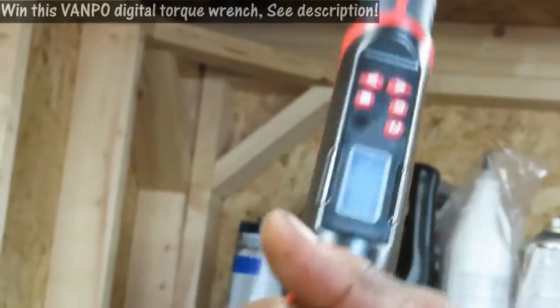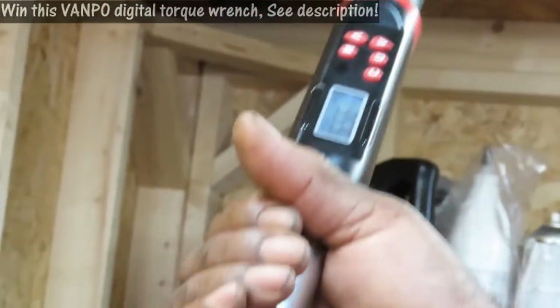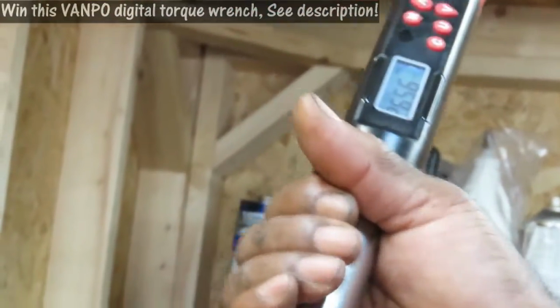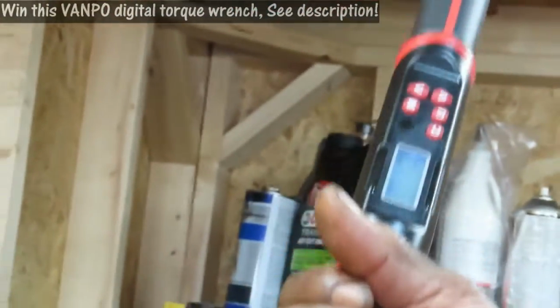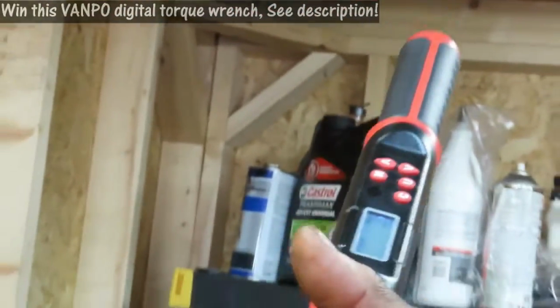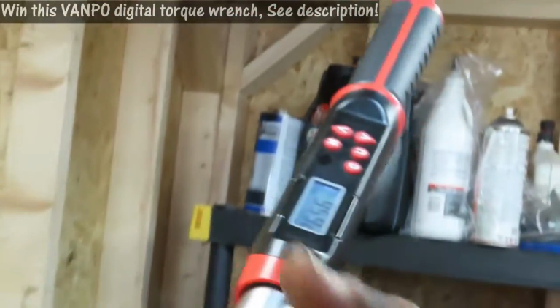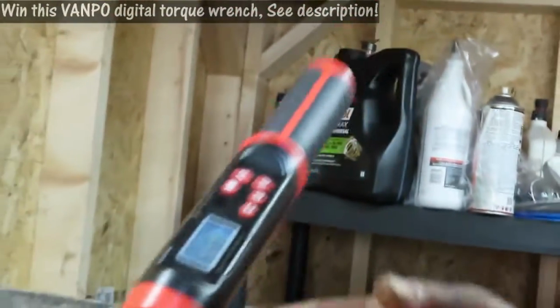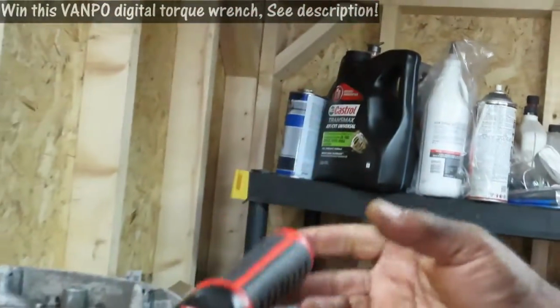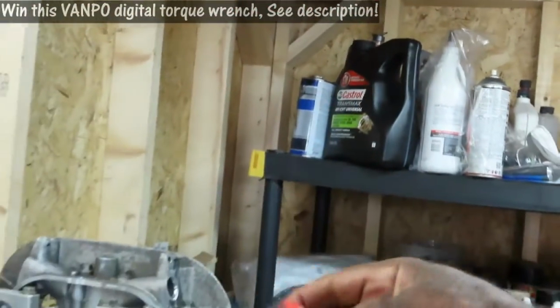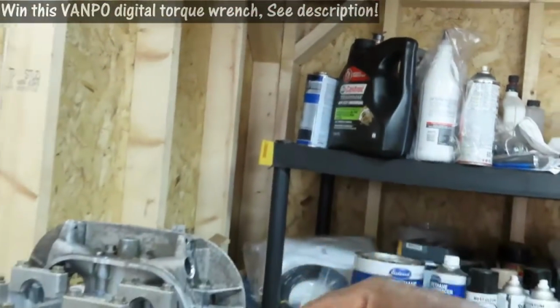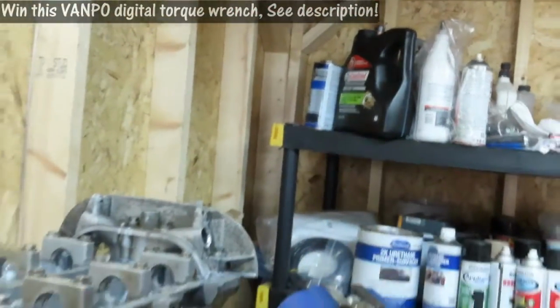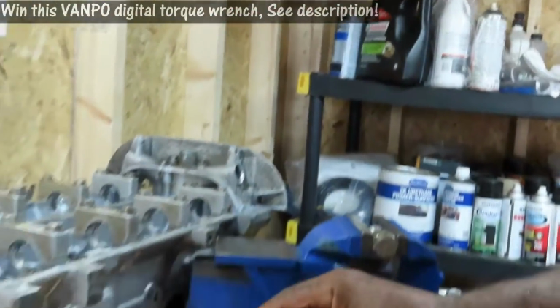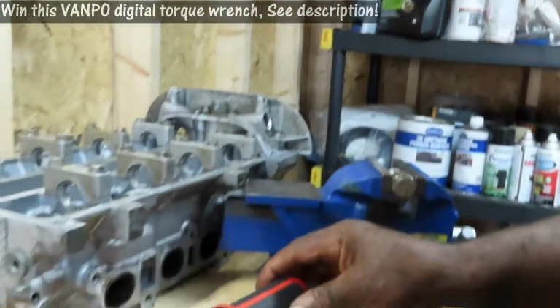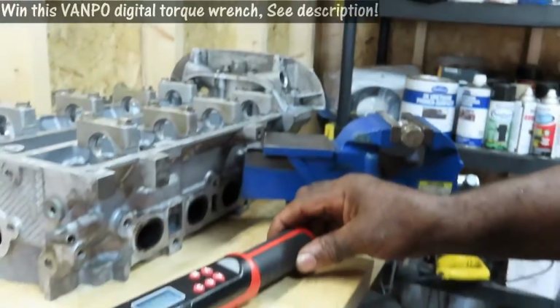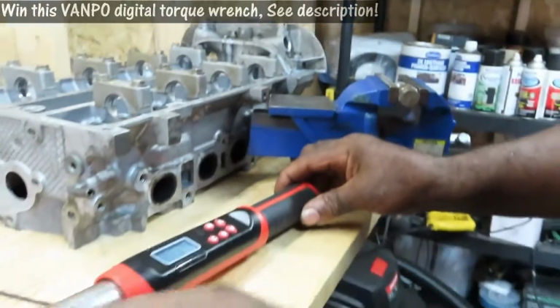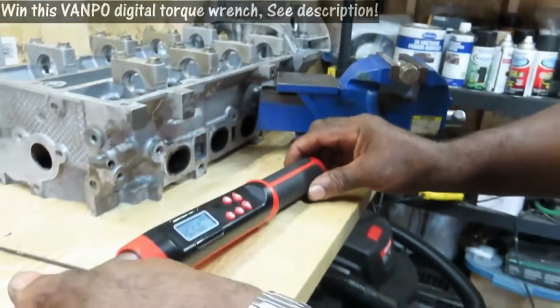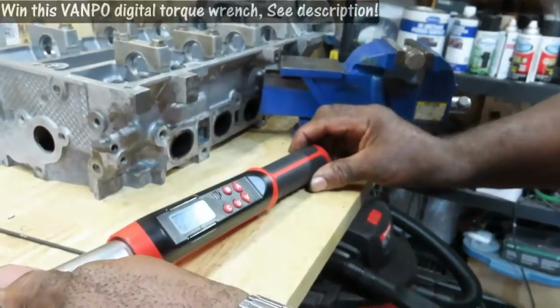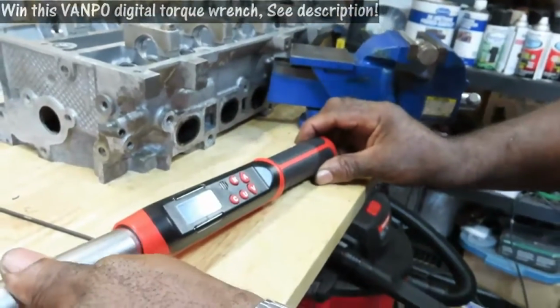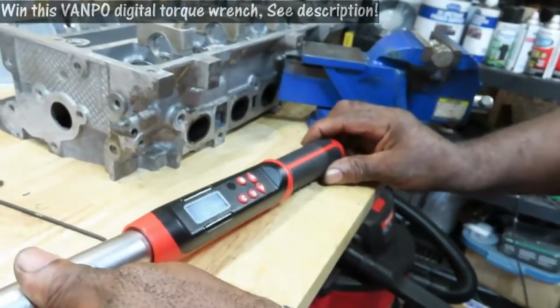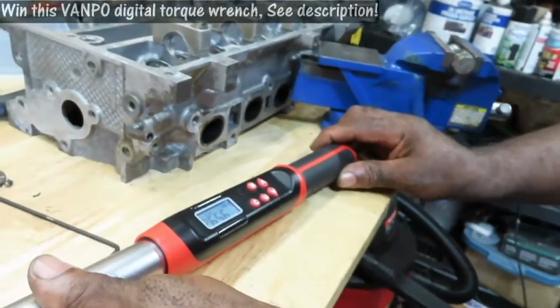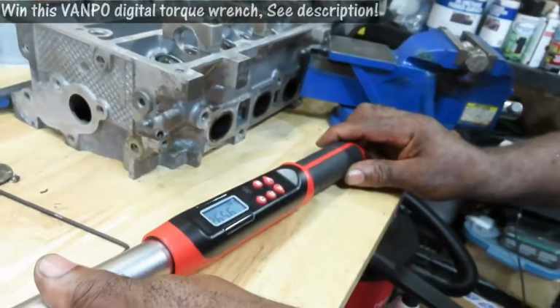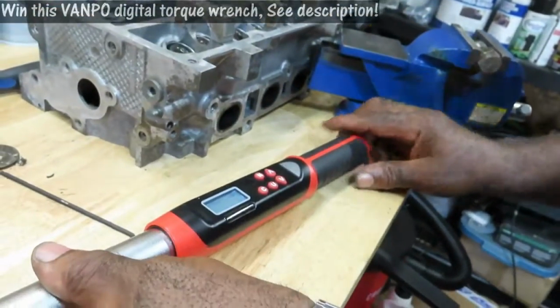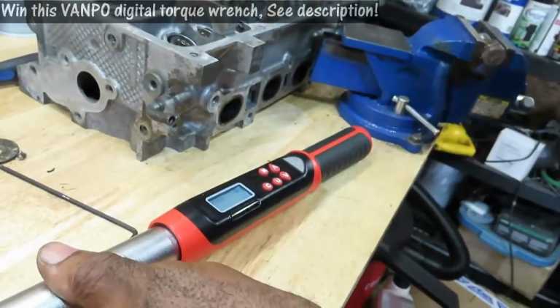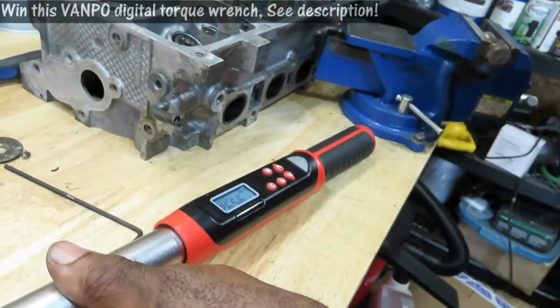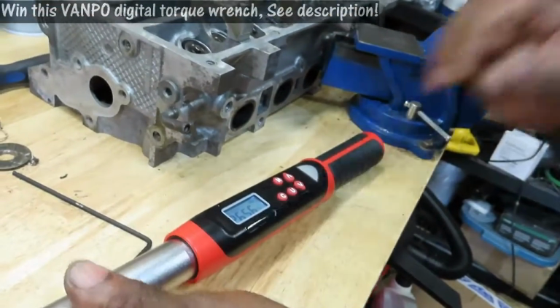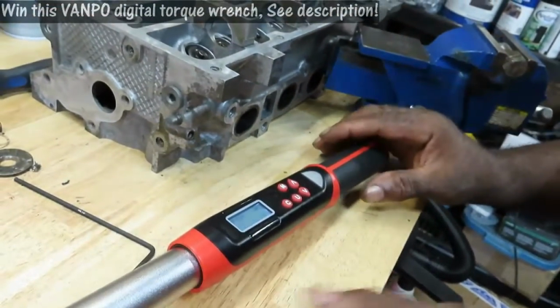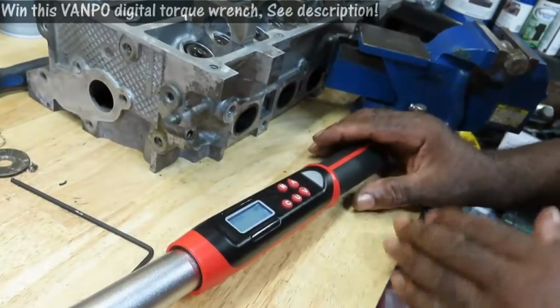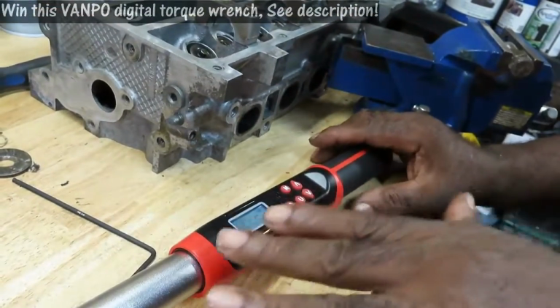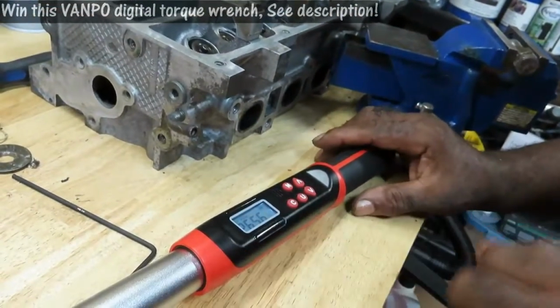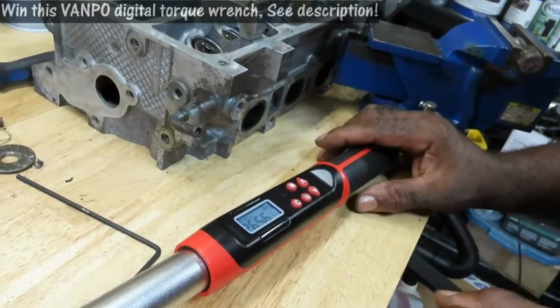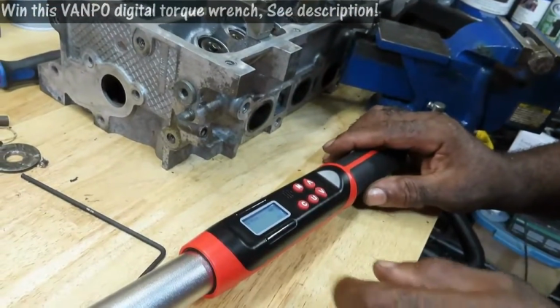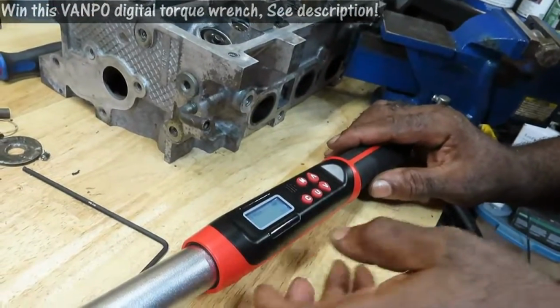So this bolt was really tight. I actually did it at 26.56. So now, how about trace — or track mode?